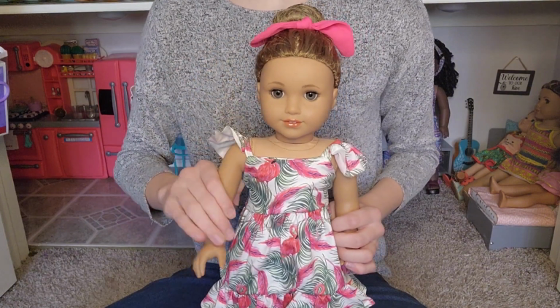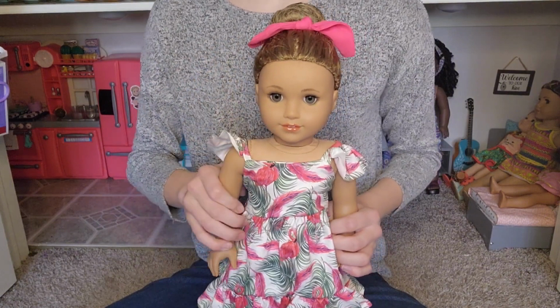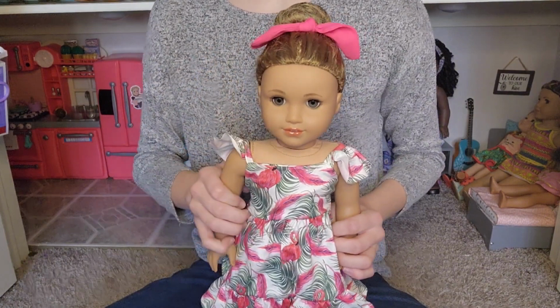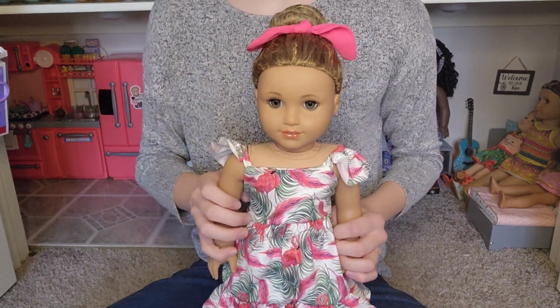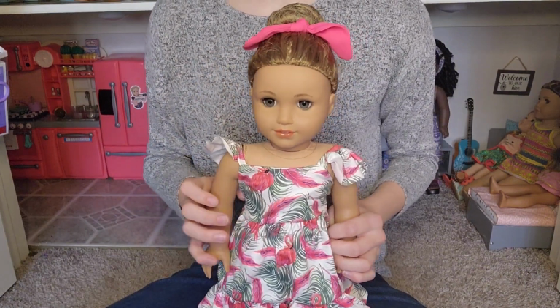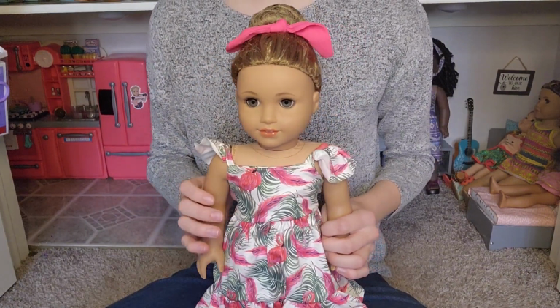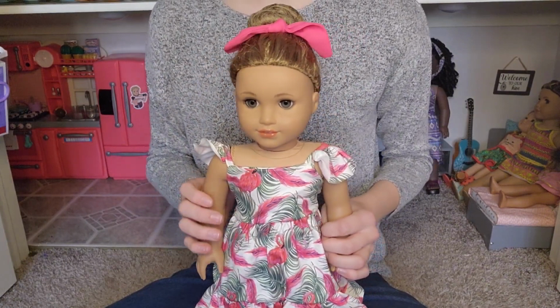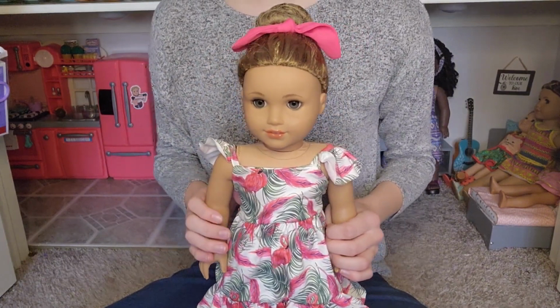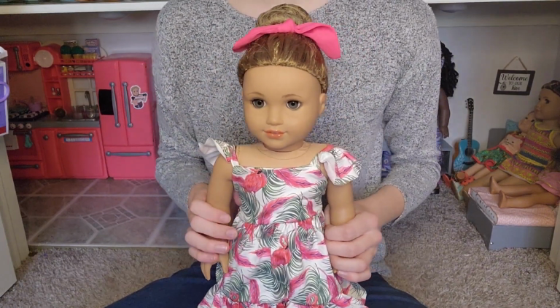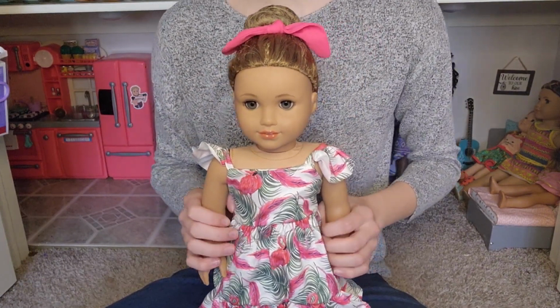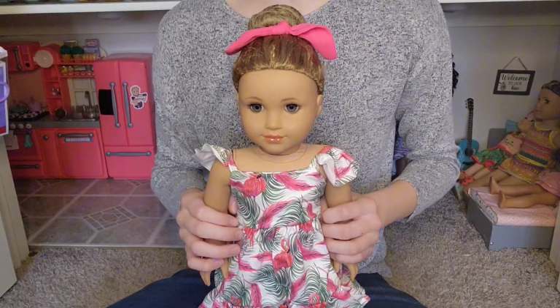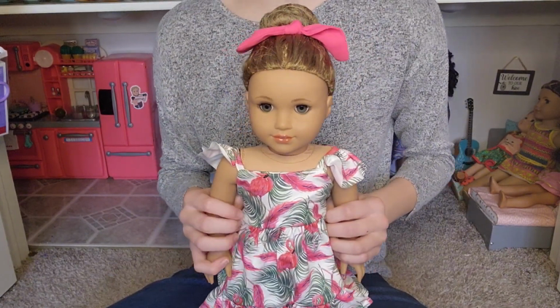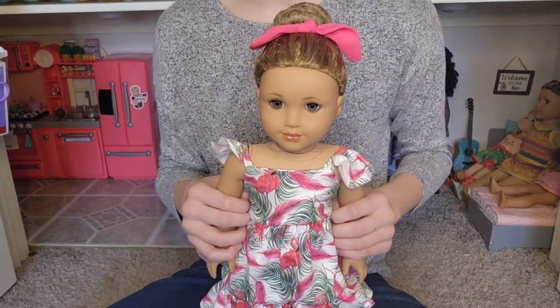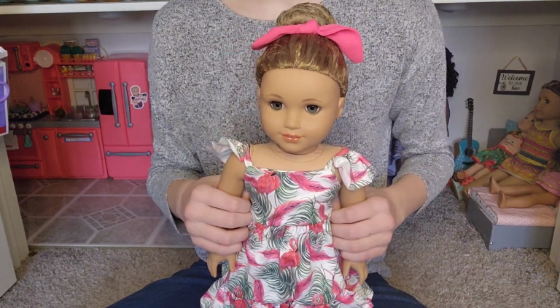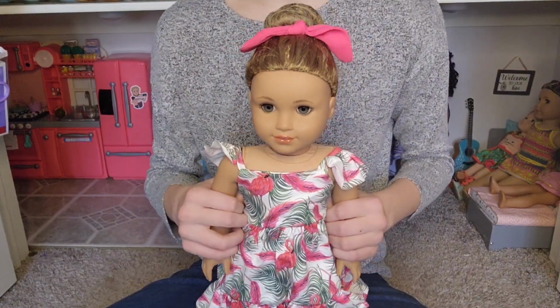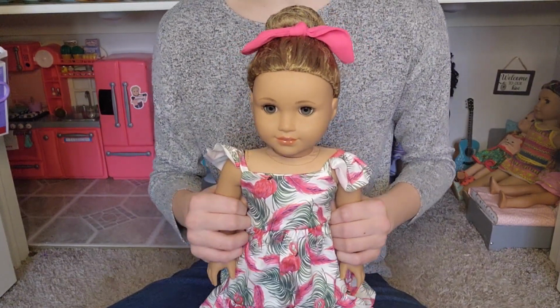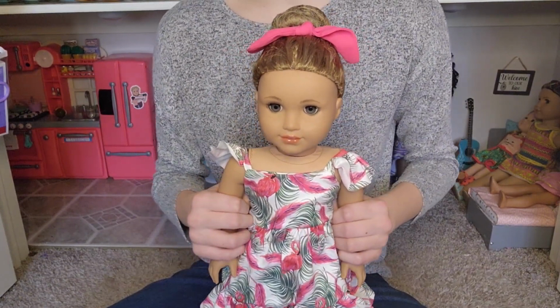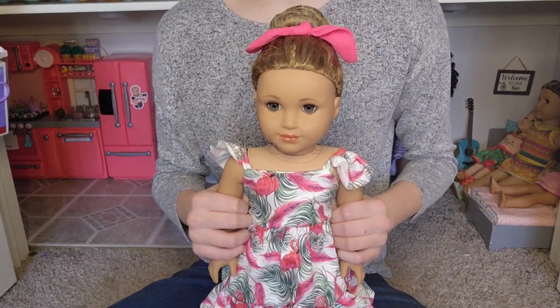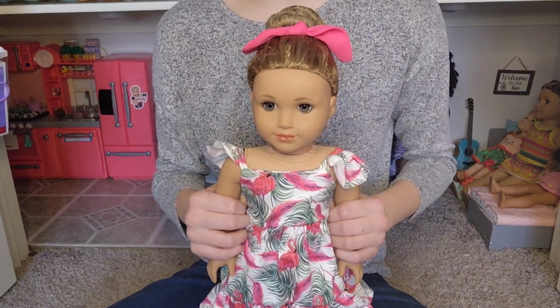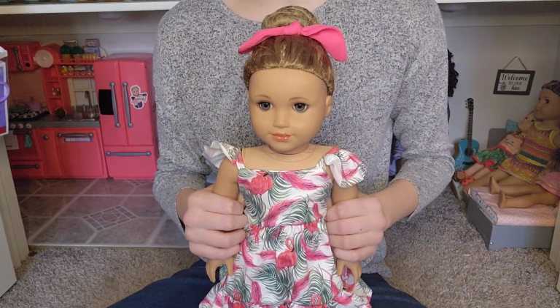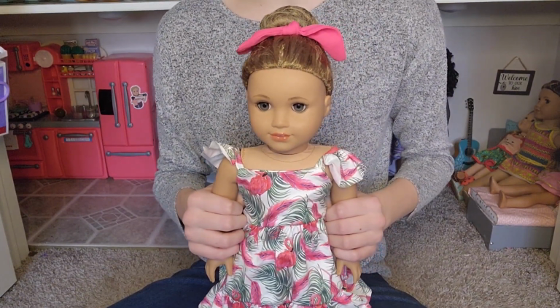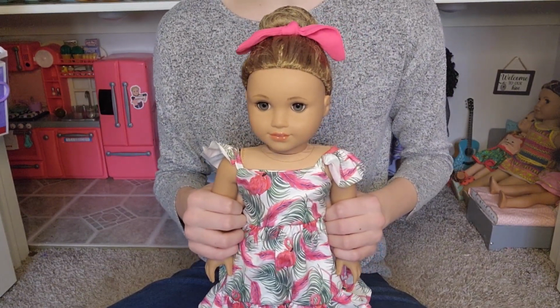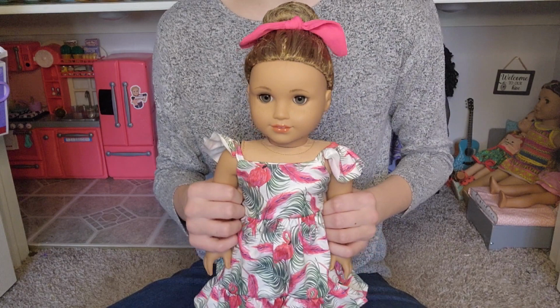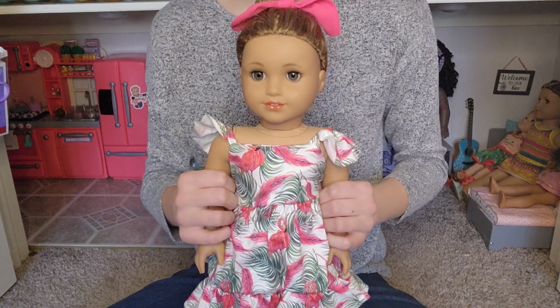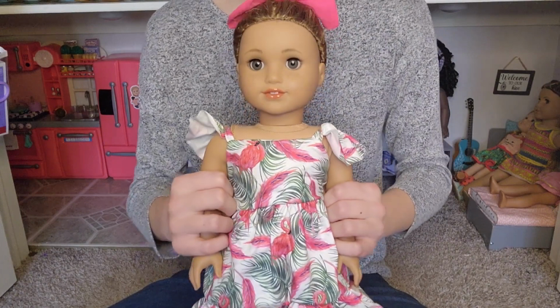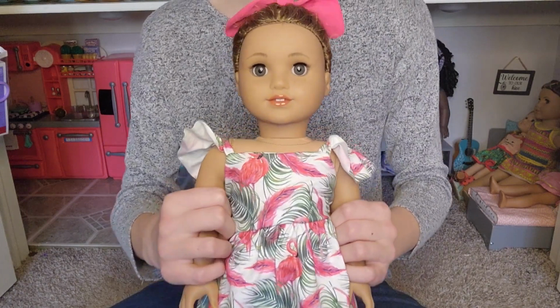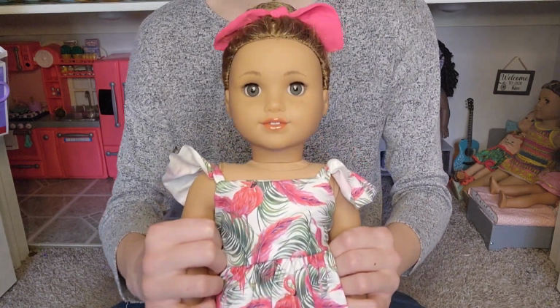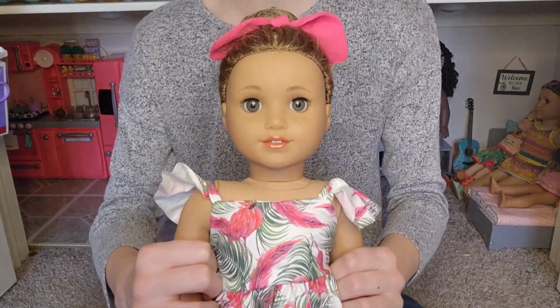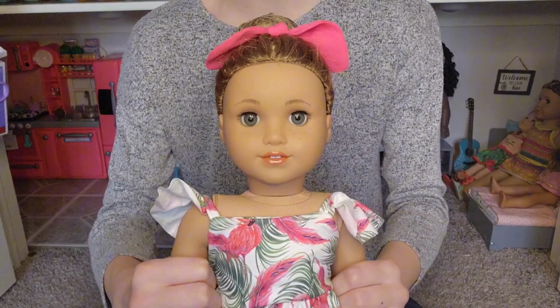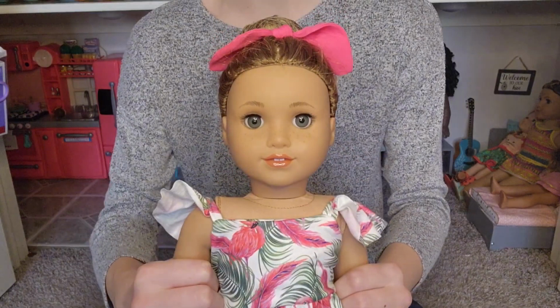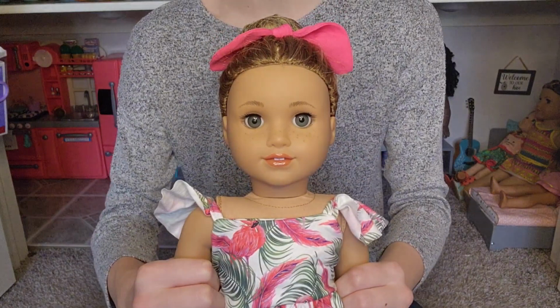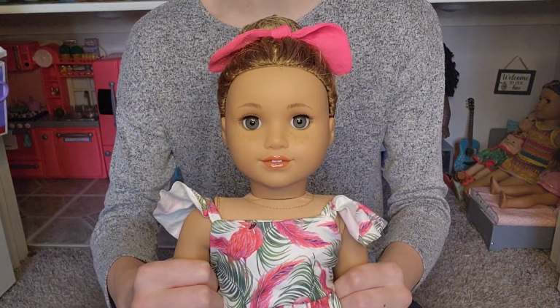Today I have a pretty exciting video, at least for me, because I'm going to be making a custom American Girl doll out of my Yvette Peters doll.